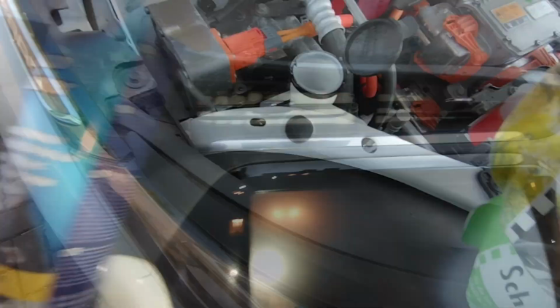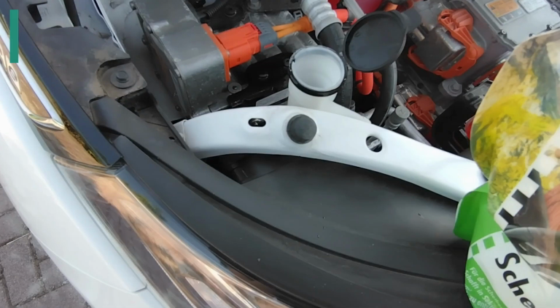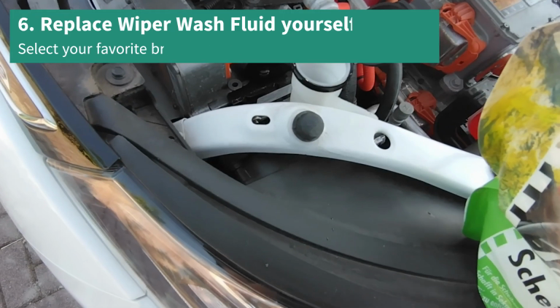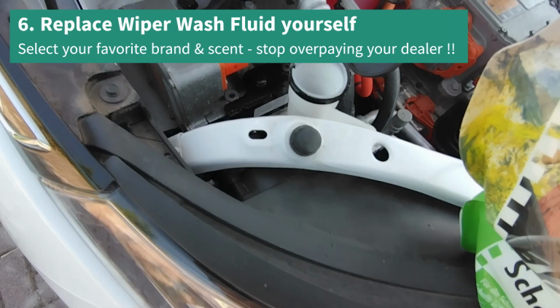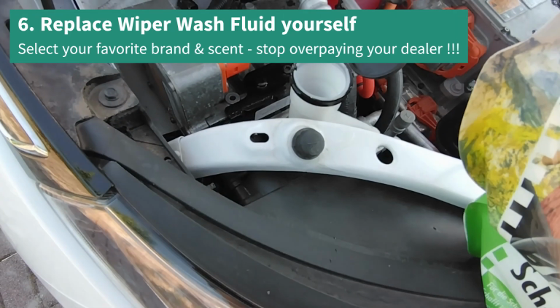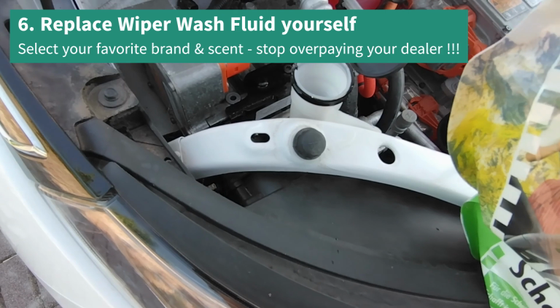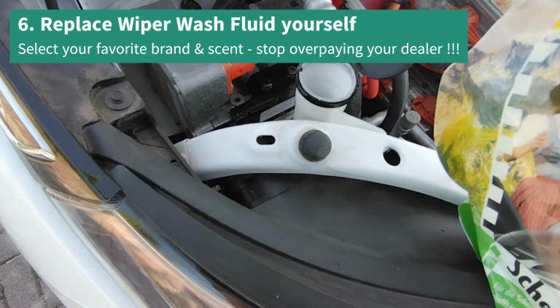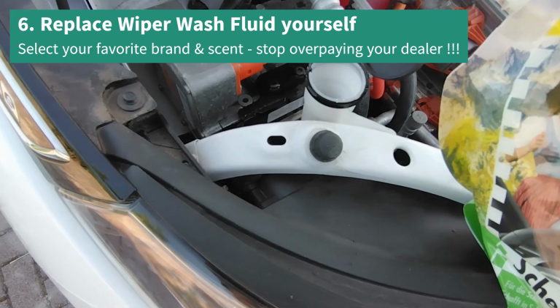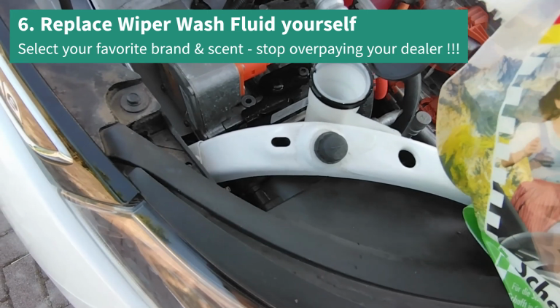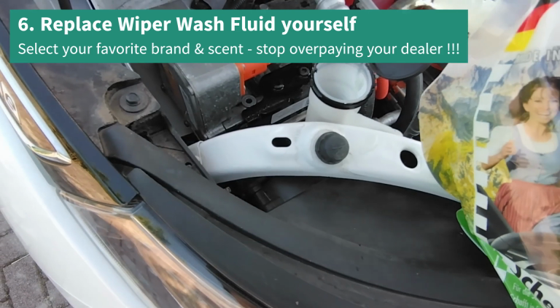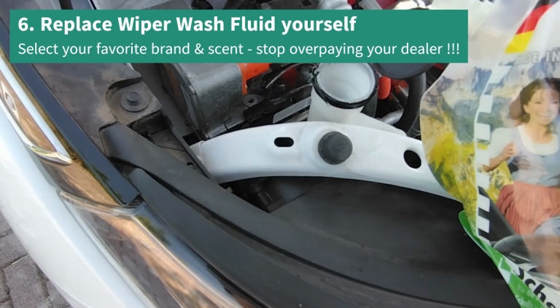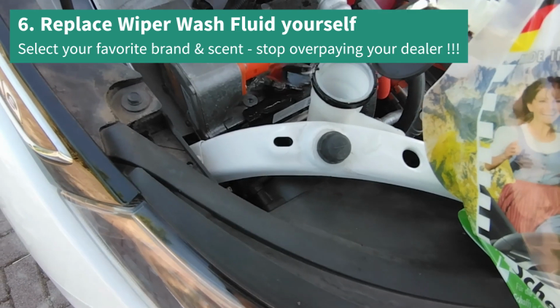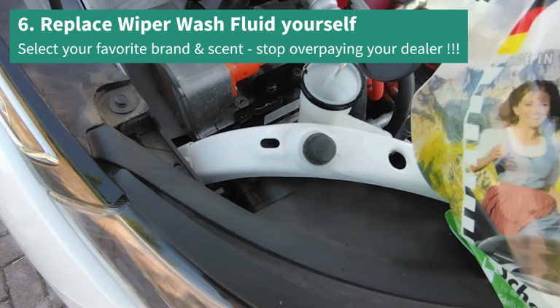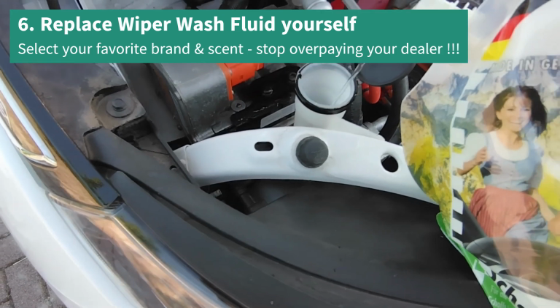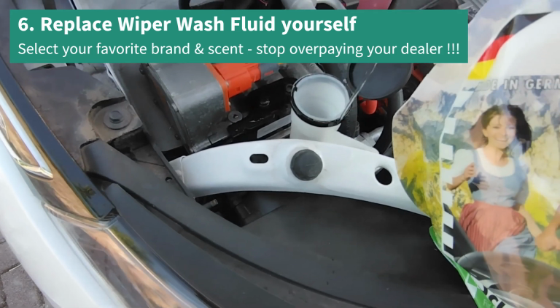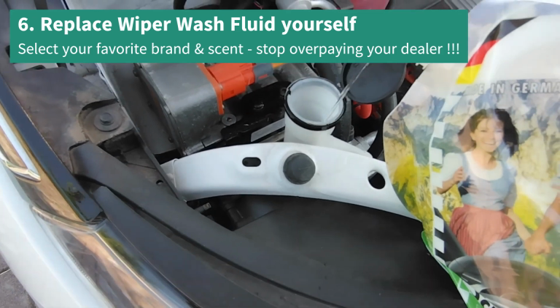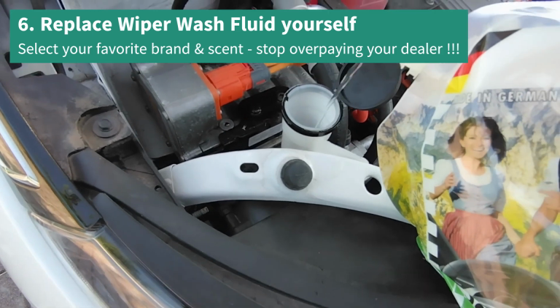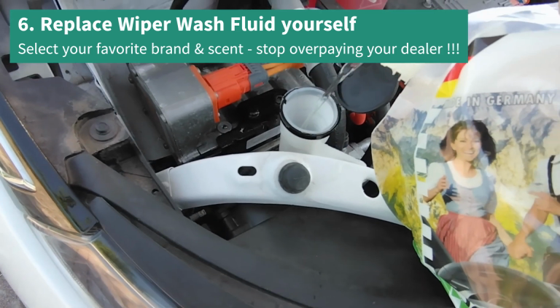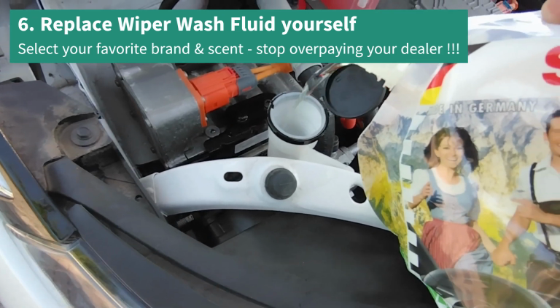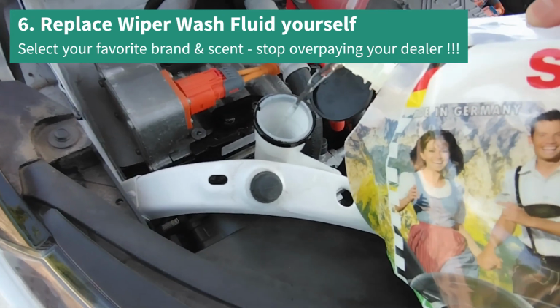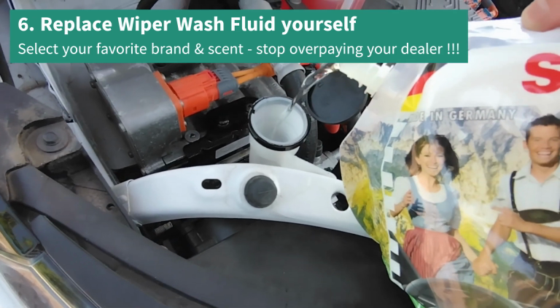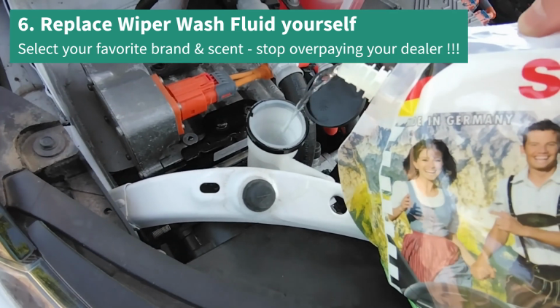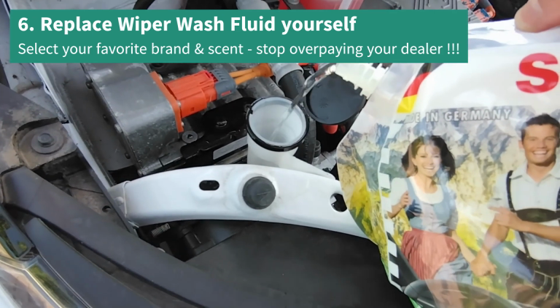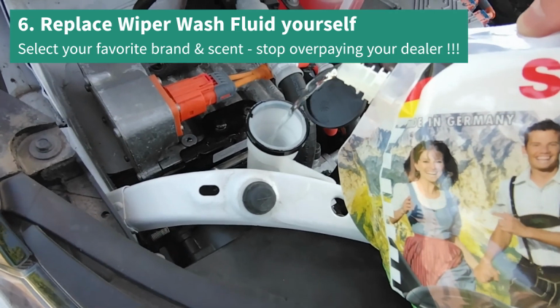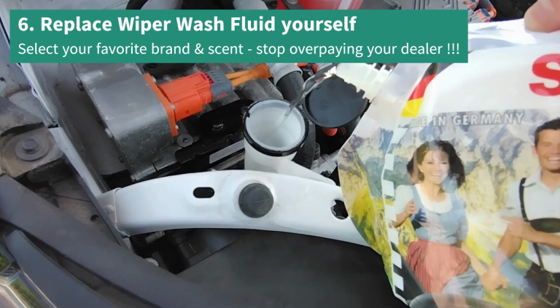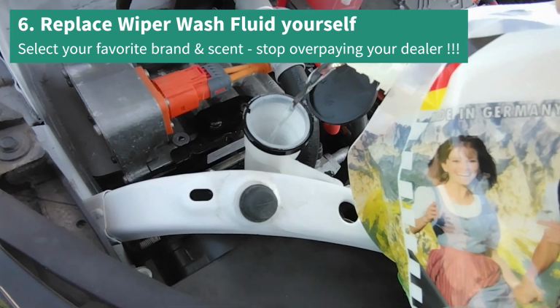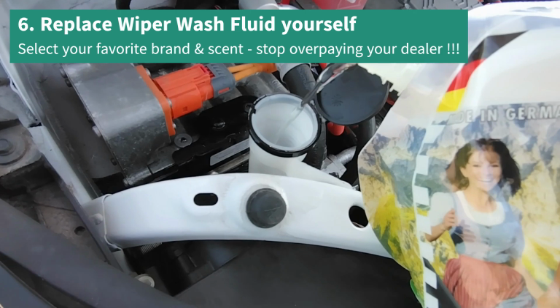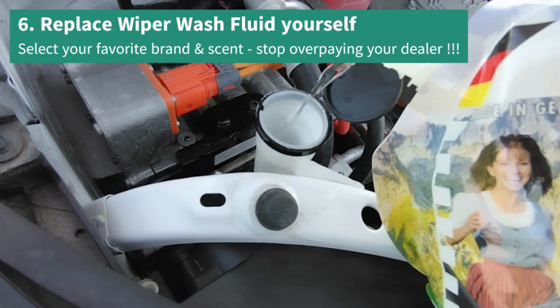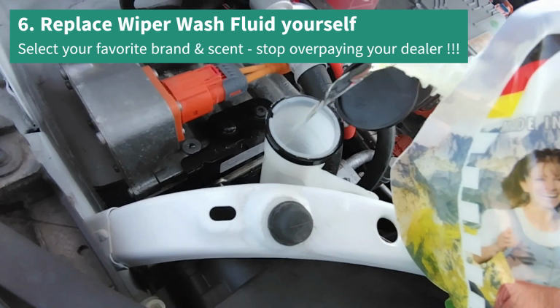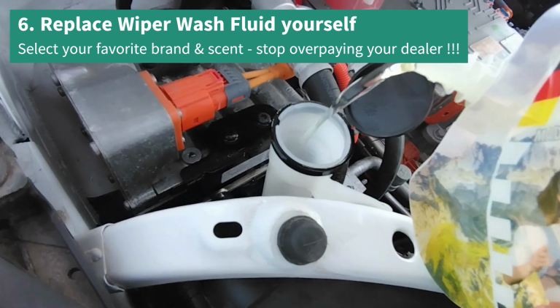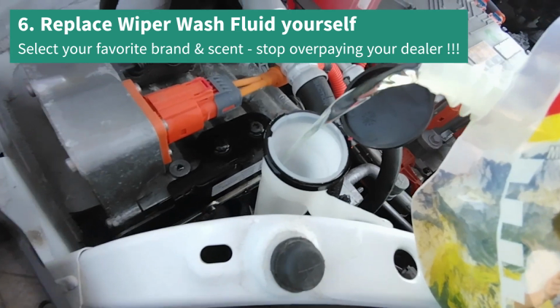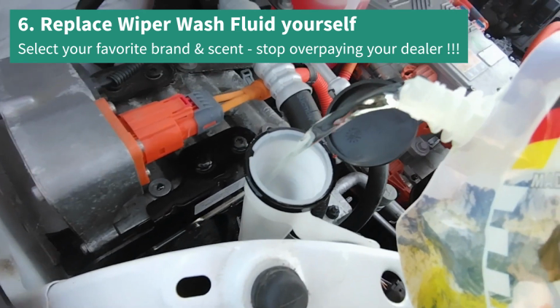Tip 6: Replace your own wiper washer fluid yourself — don't let any dealer do it and overcharge you. Get the ones you like with the best smell.